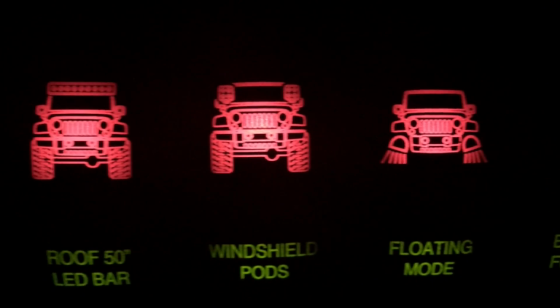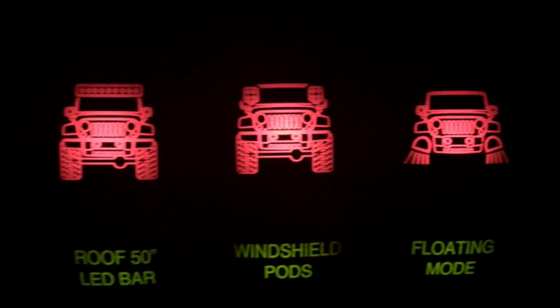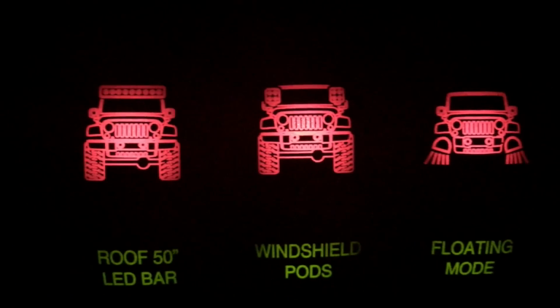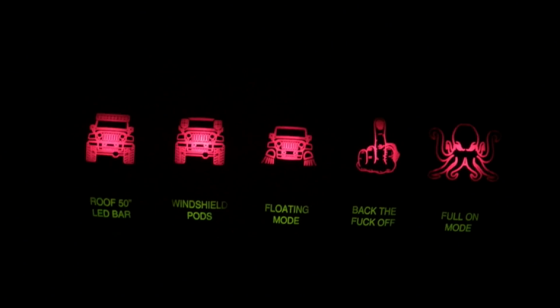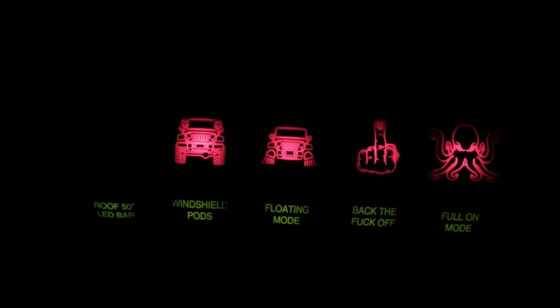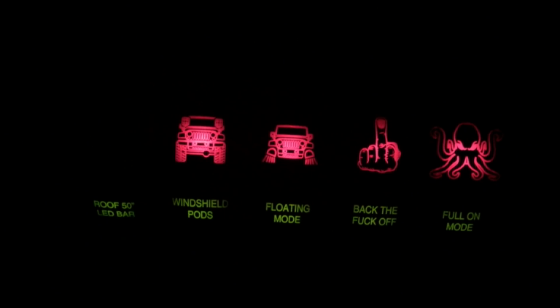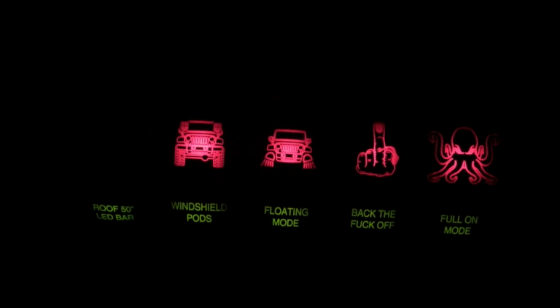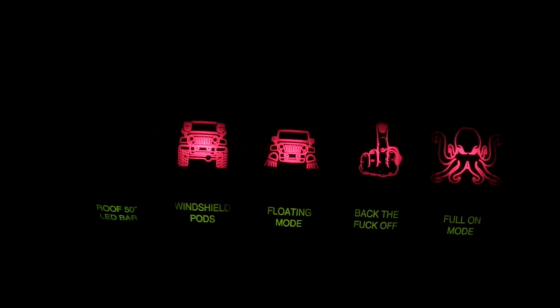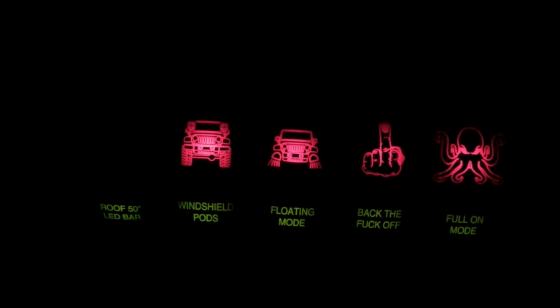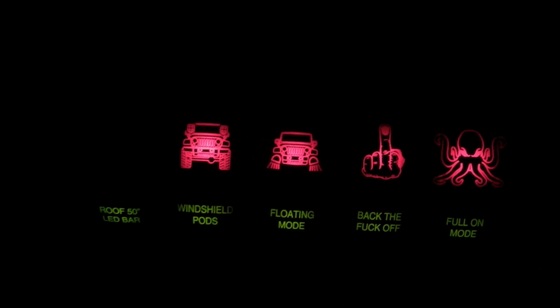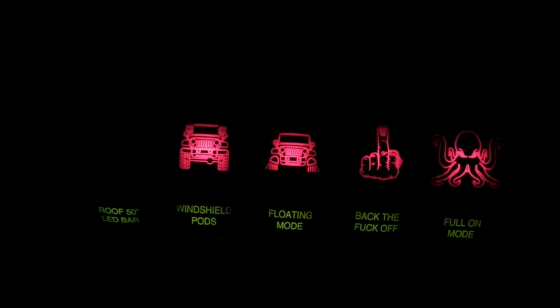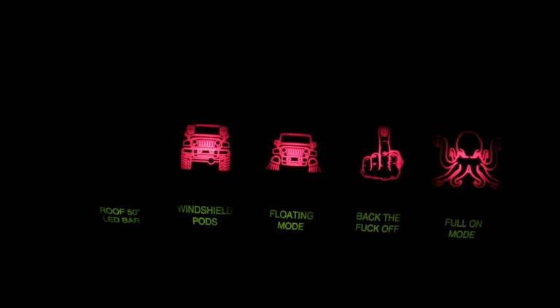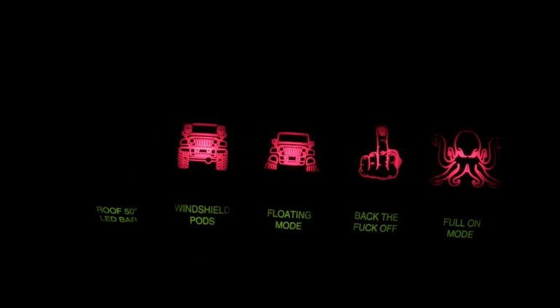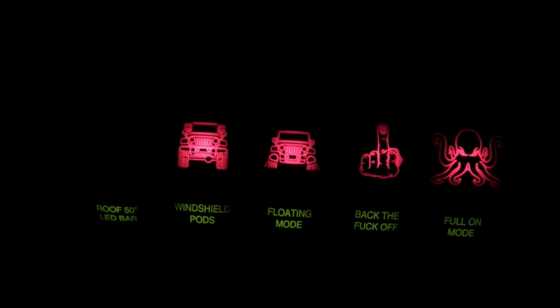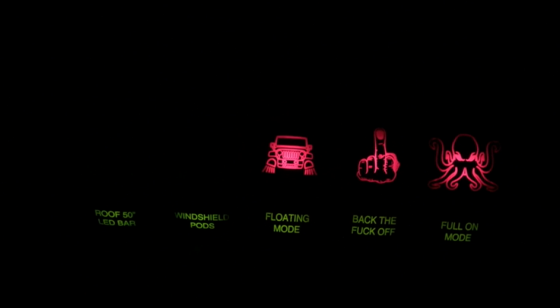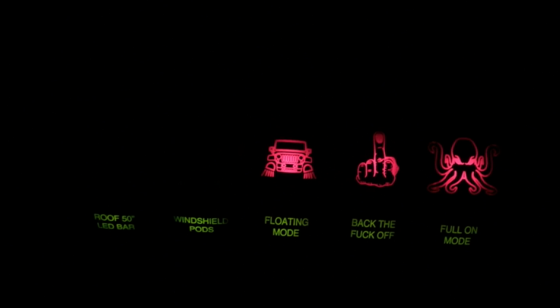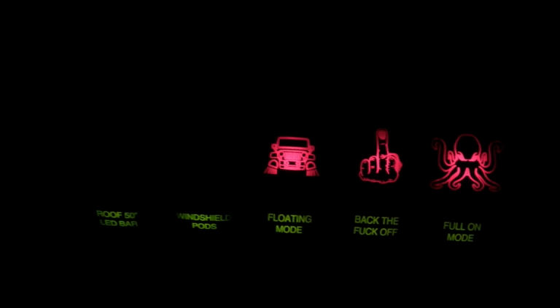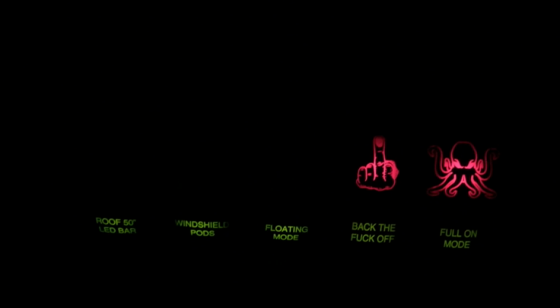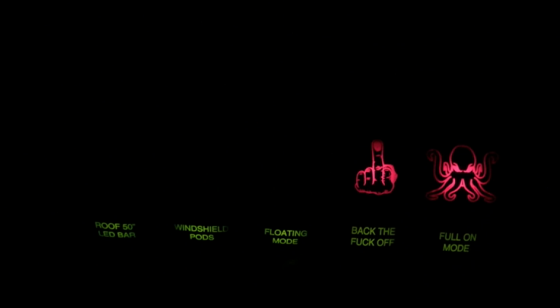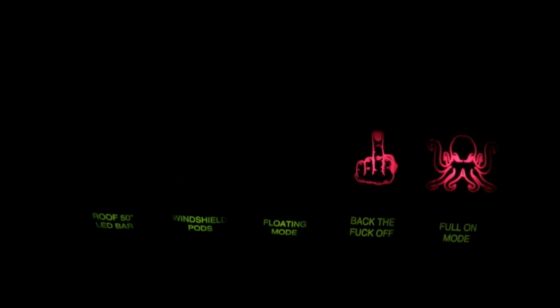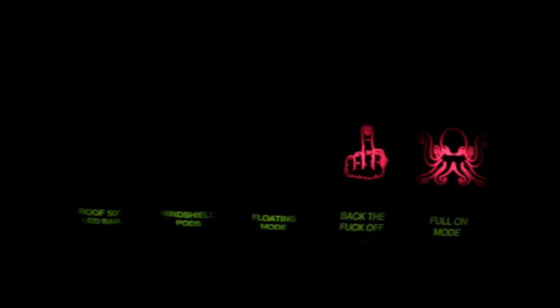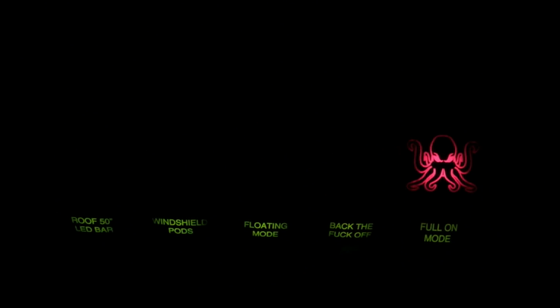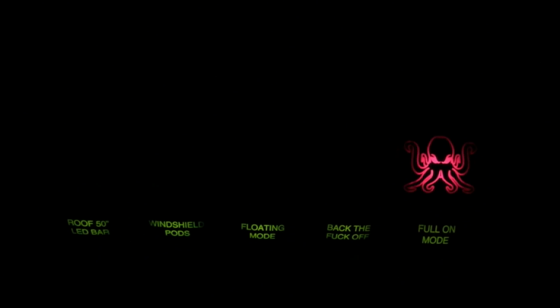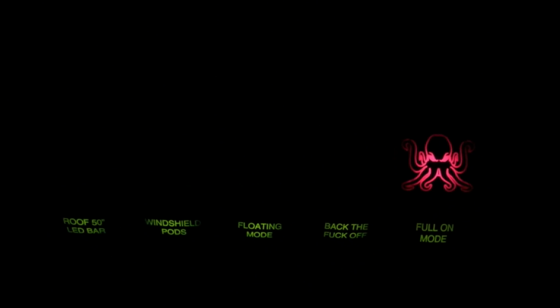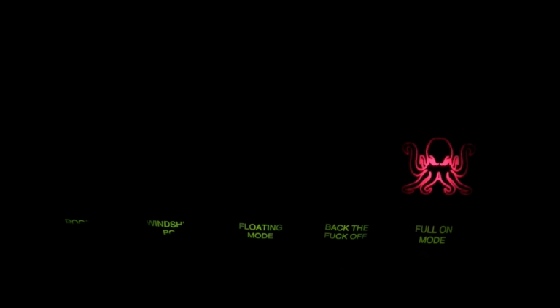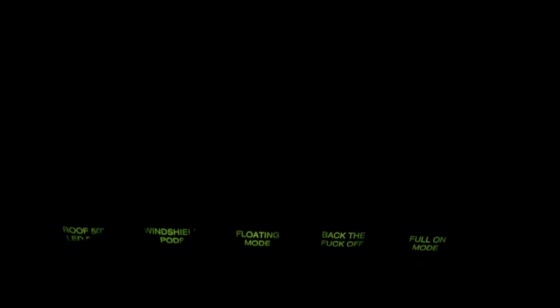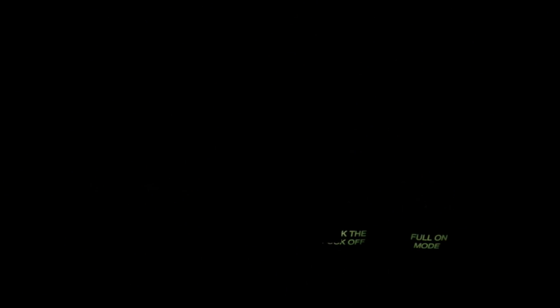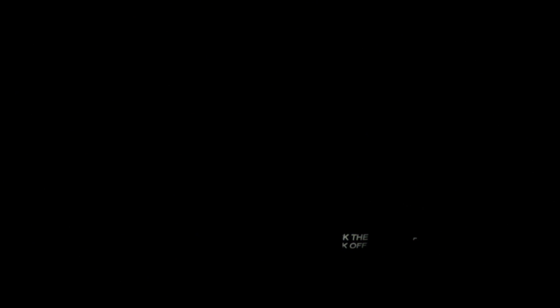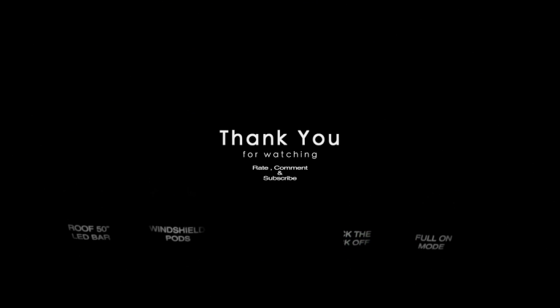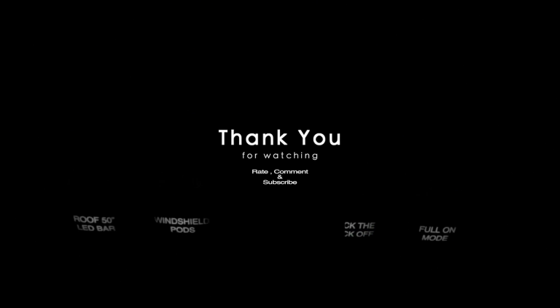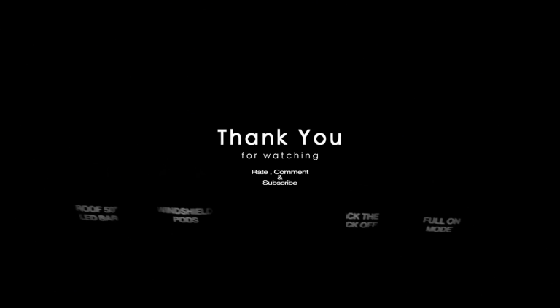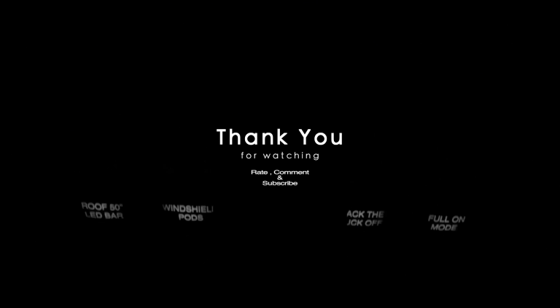I hope you enjoyed this tutorial and hope to see you soon in the next DIY.